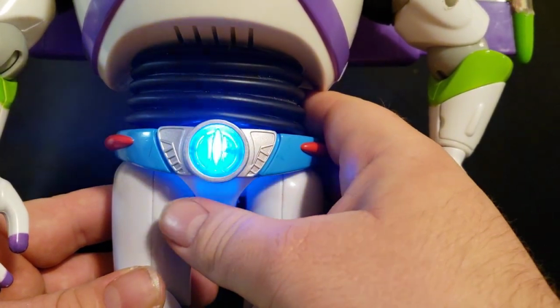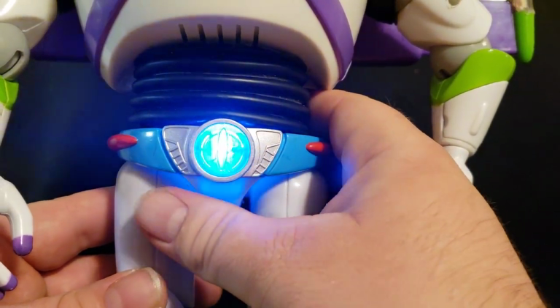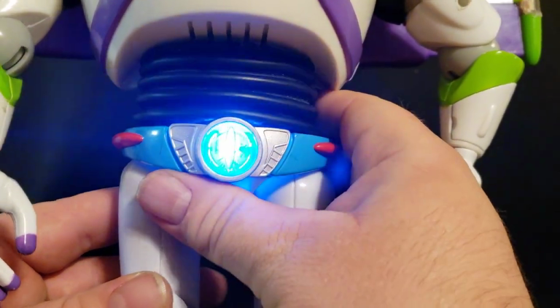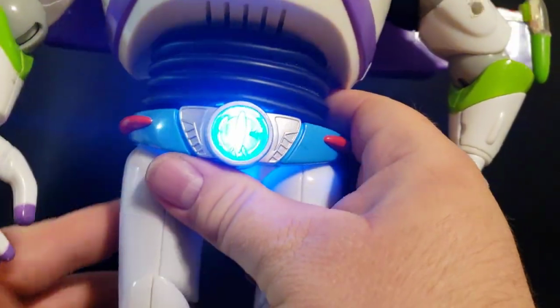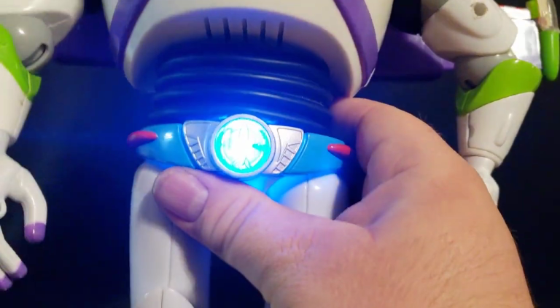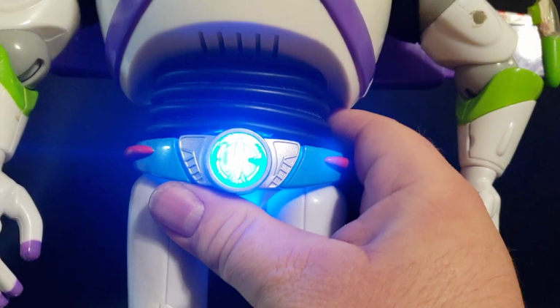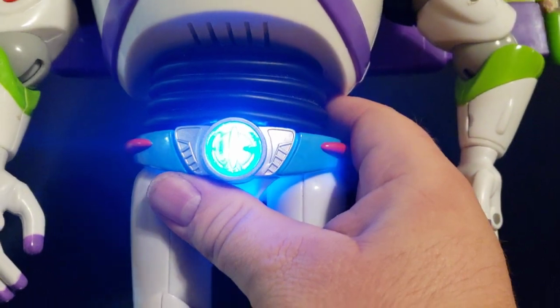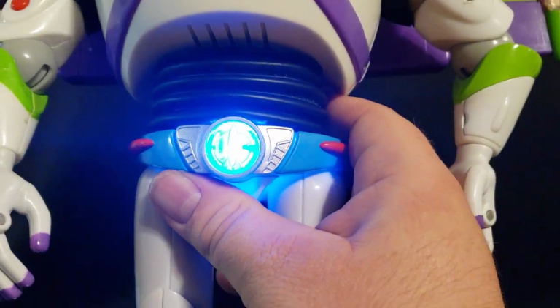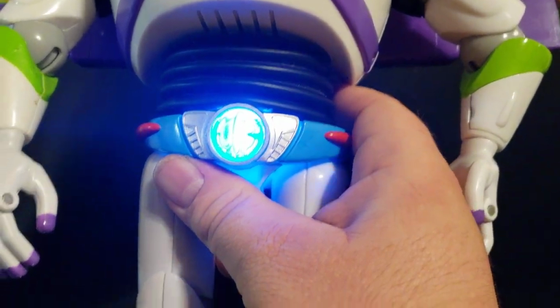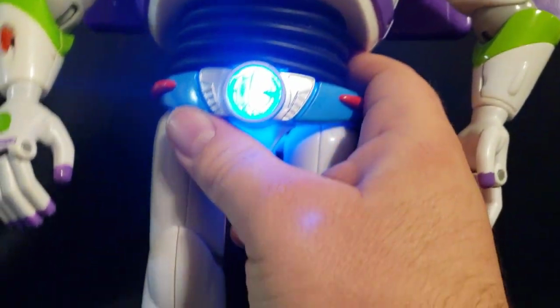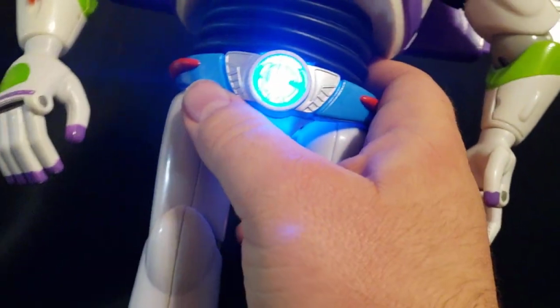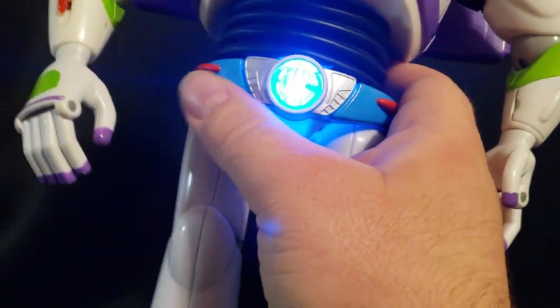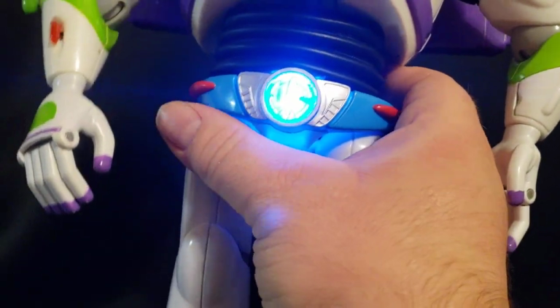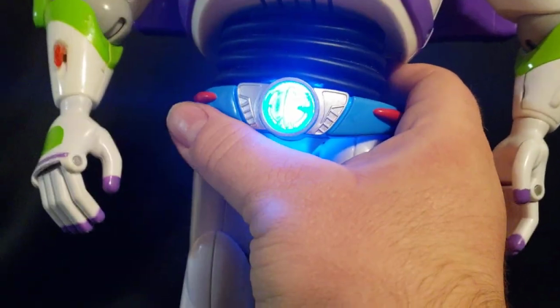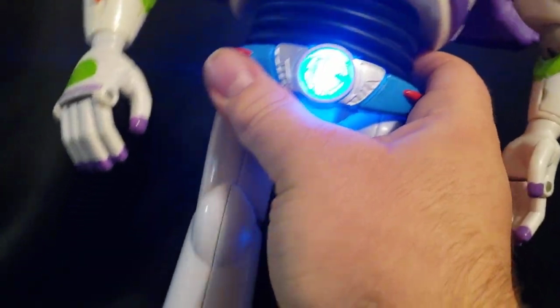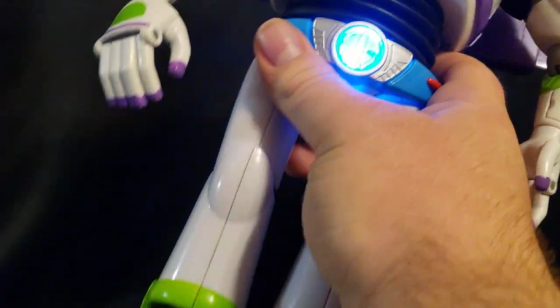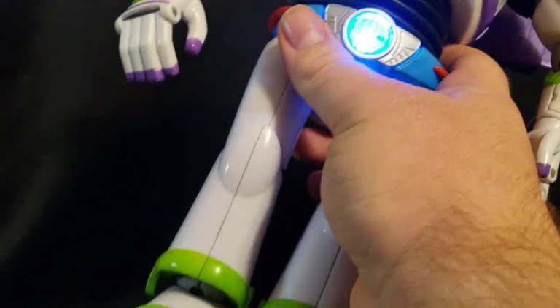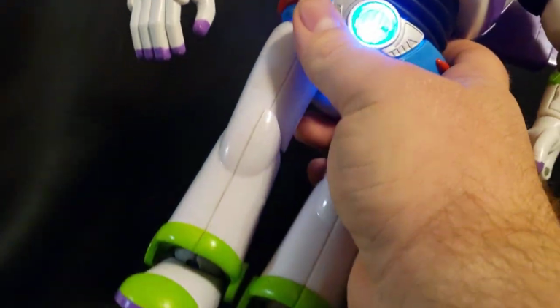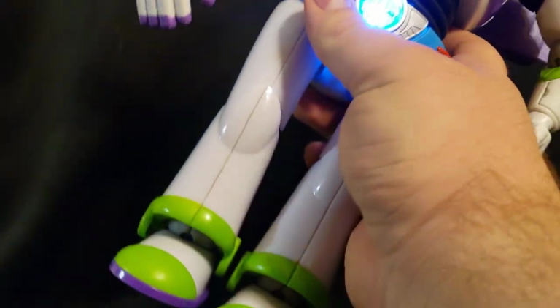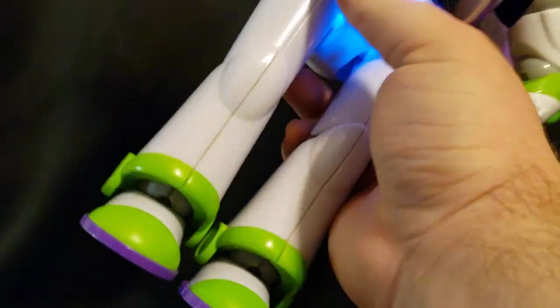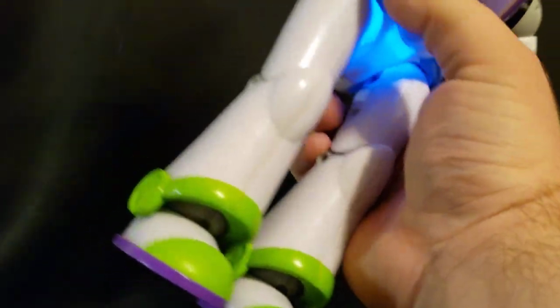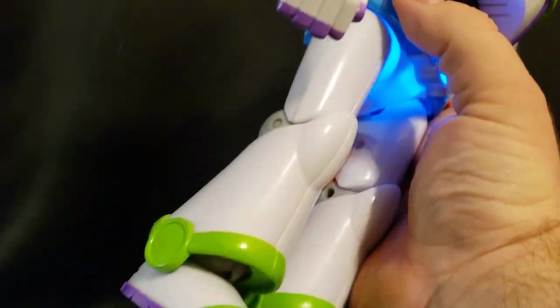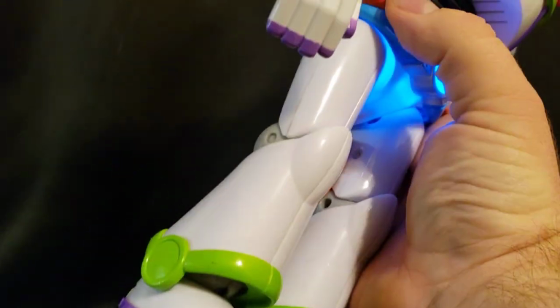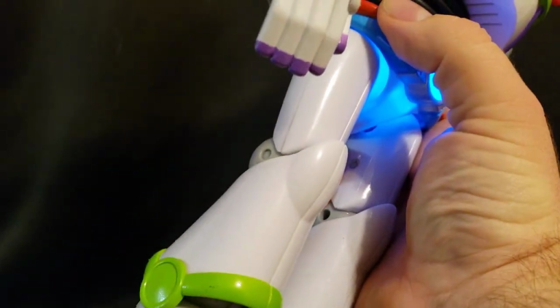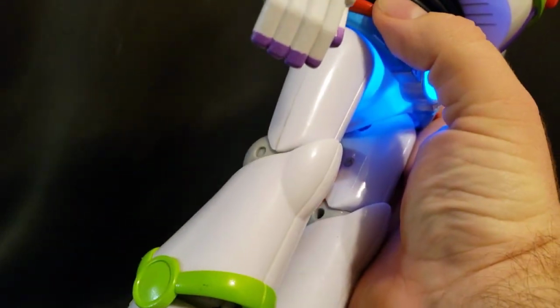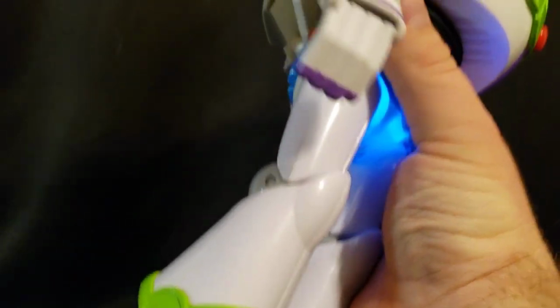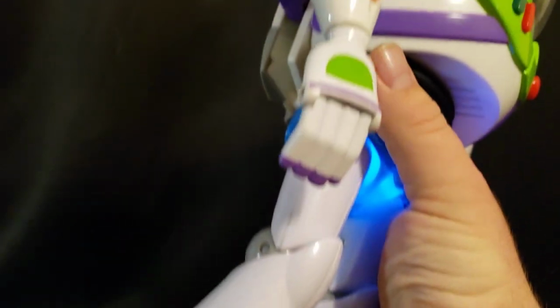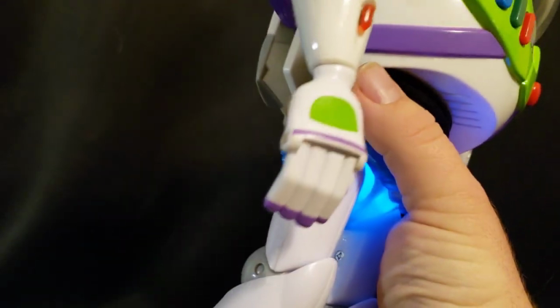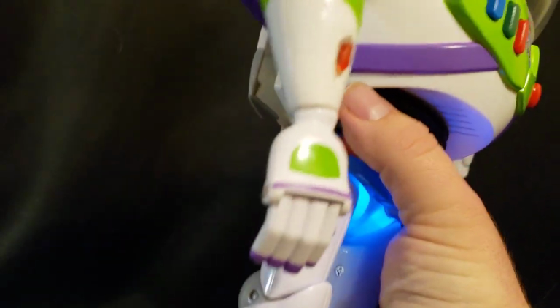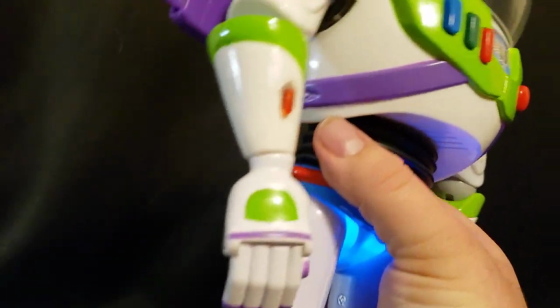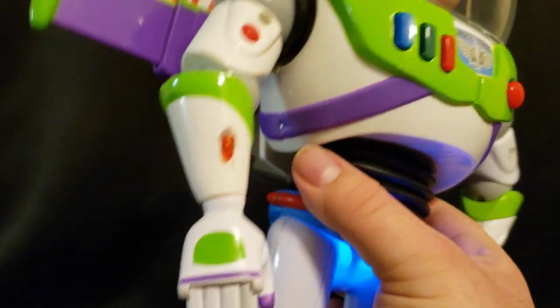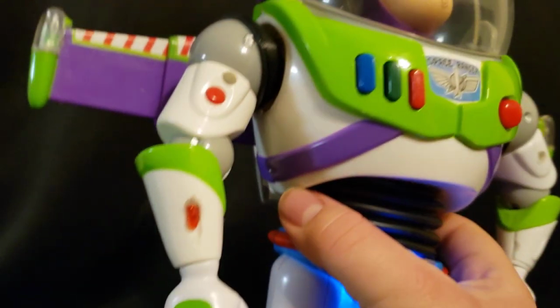It has now a working utility belt combined with the signature collection legs.